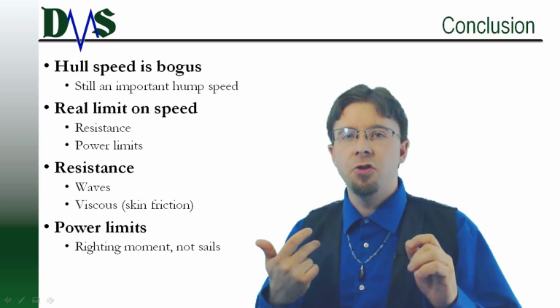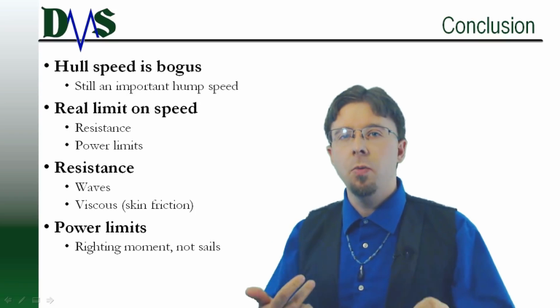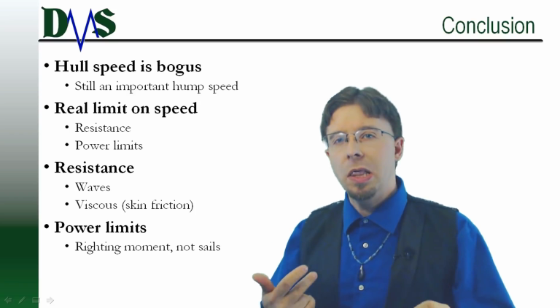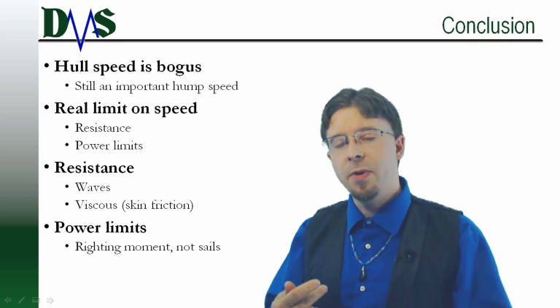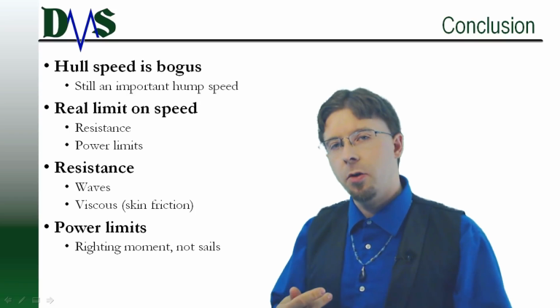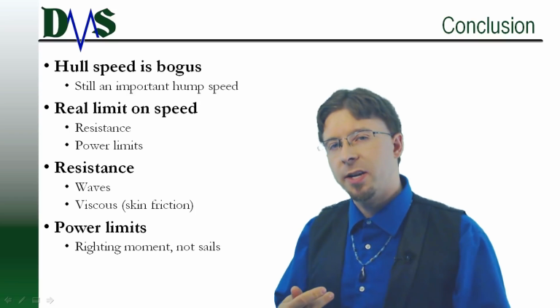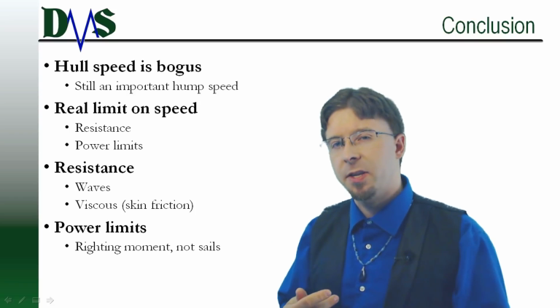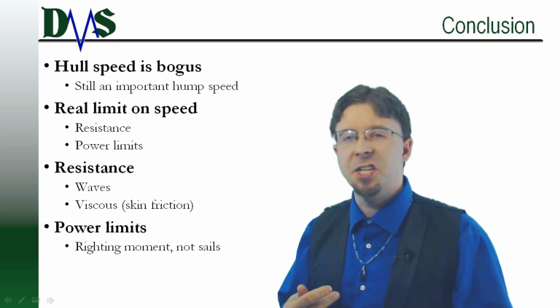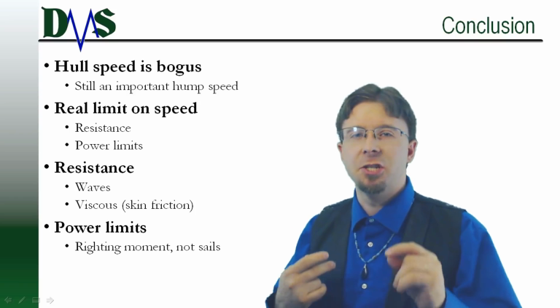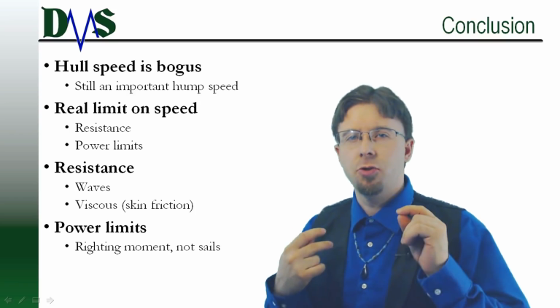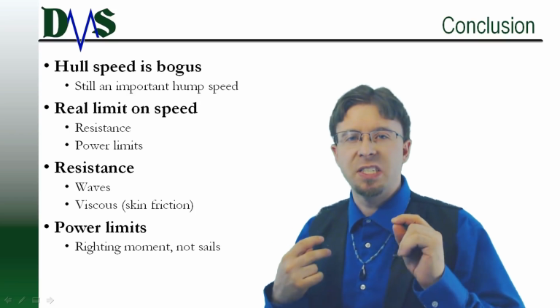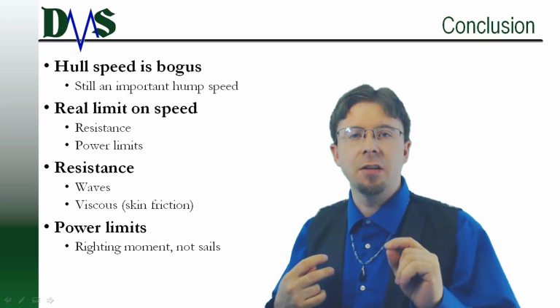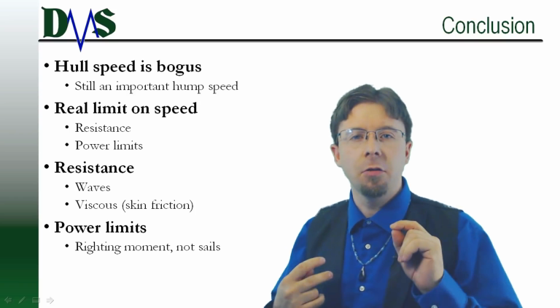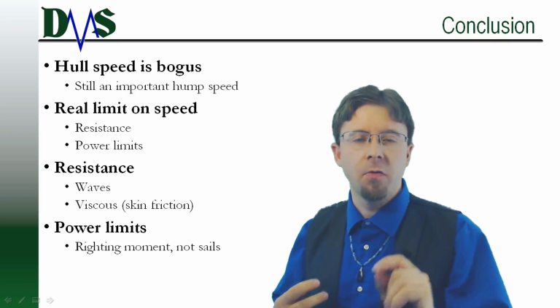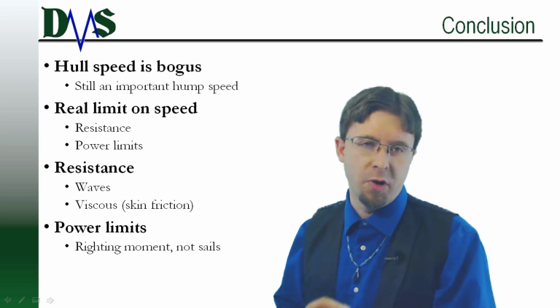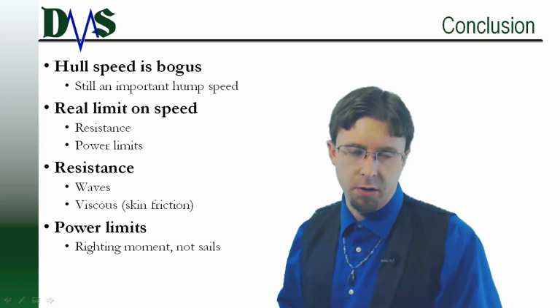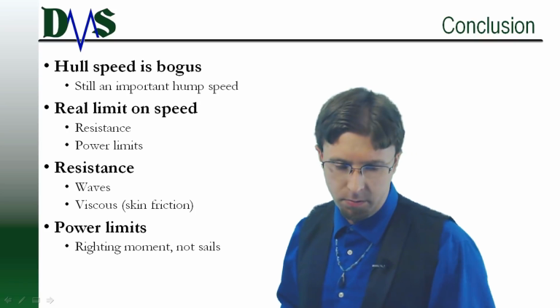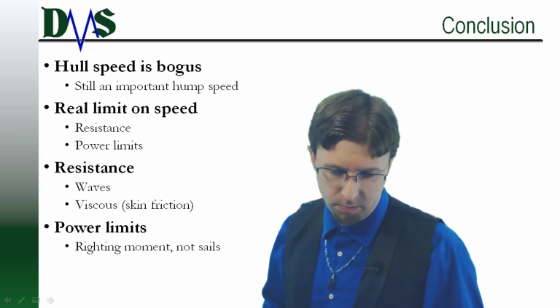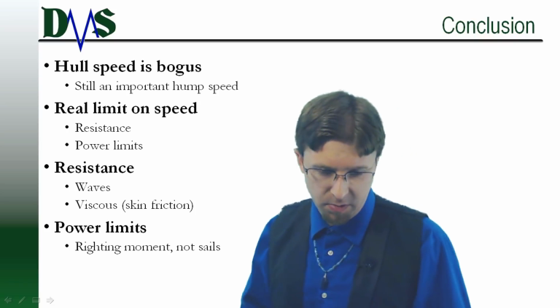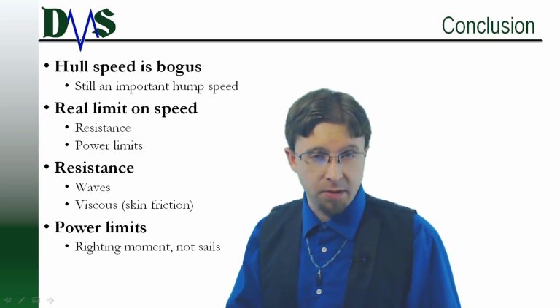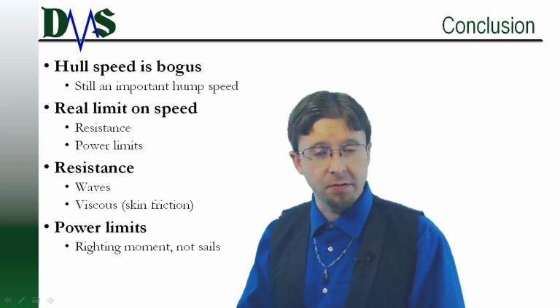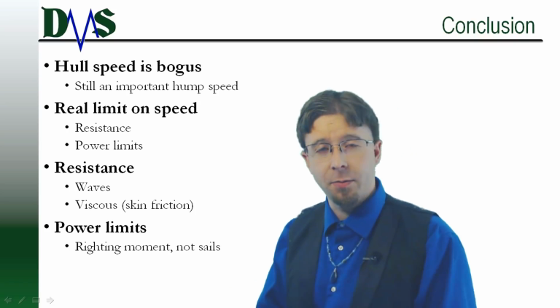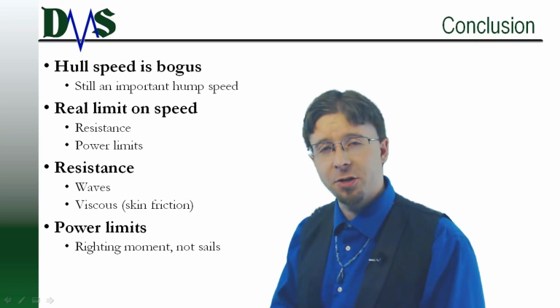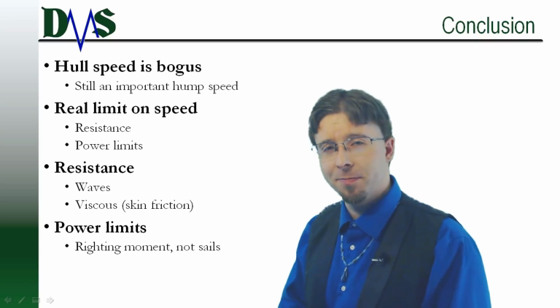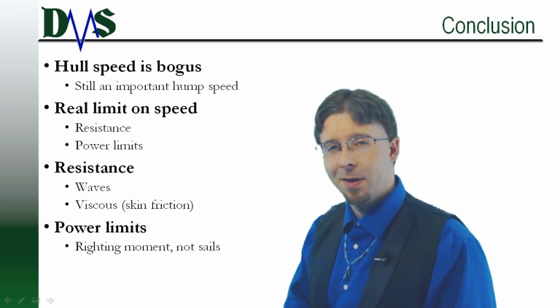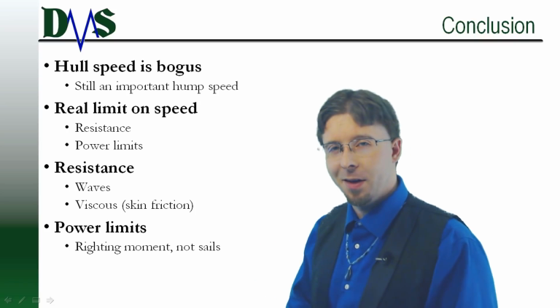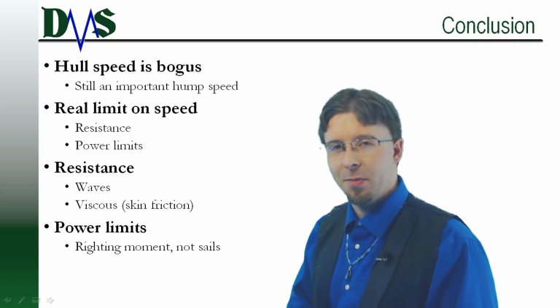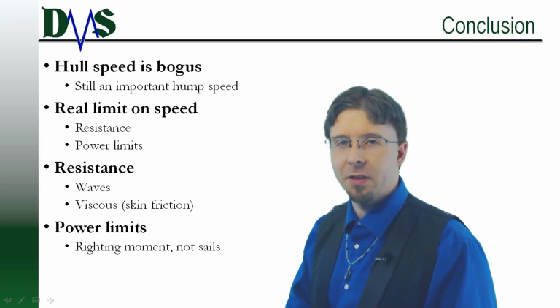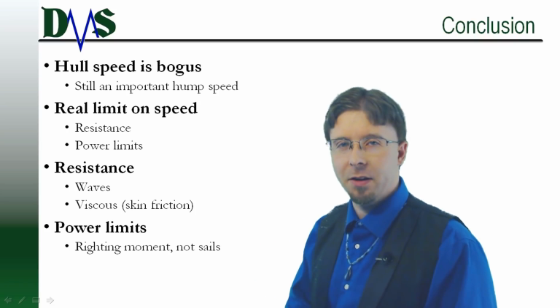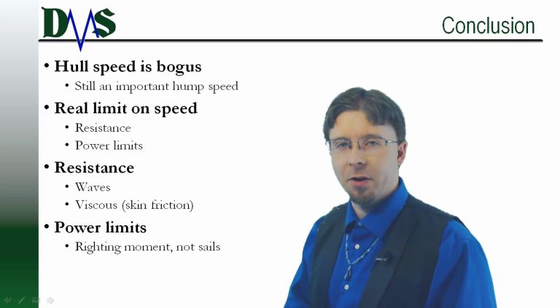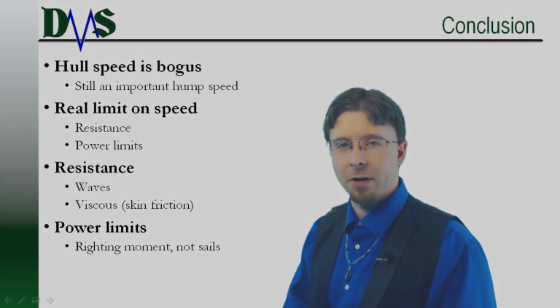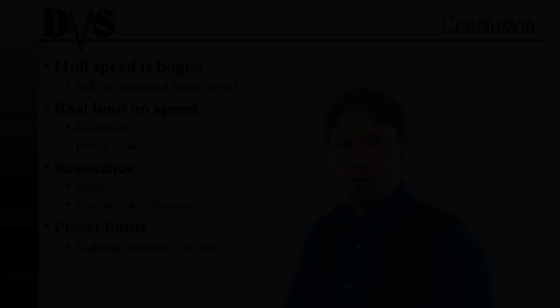Thanks very much. I'm Nick, the Naval Architect.